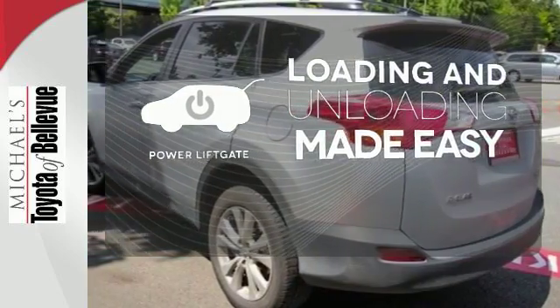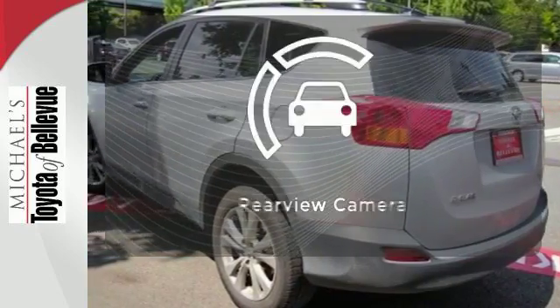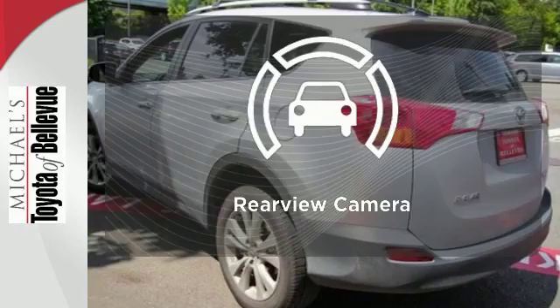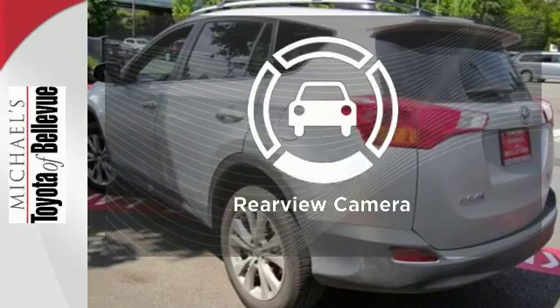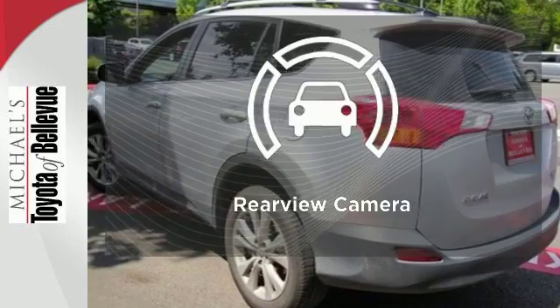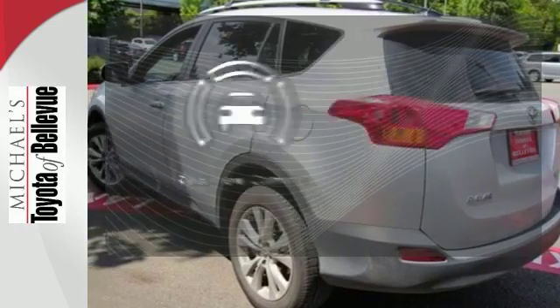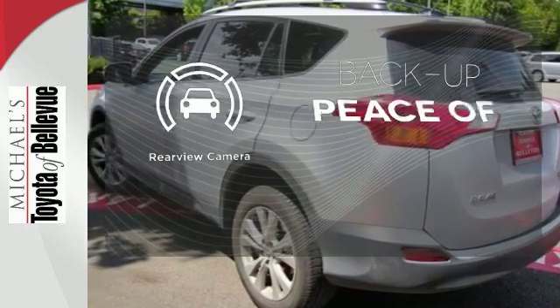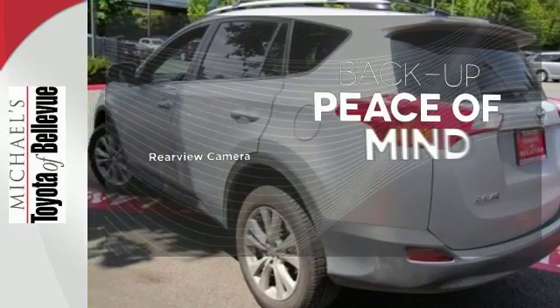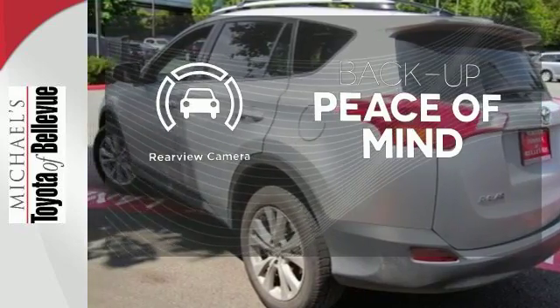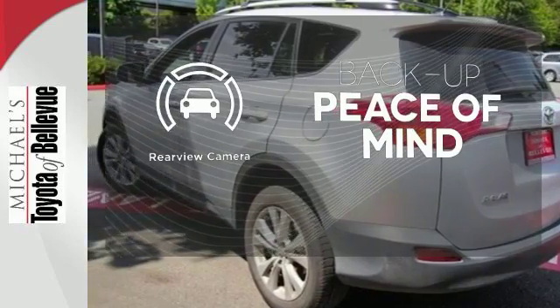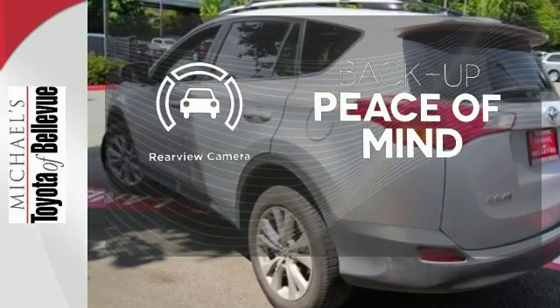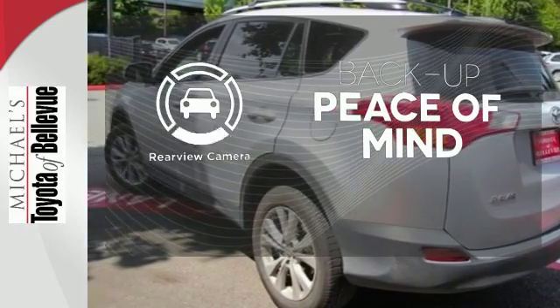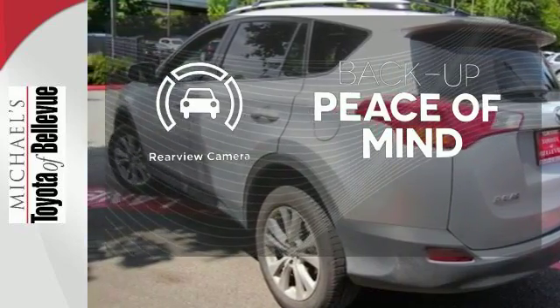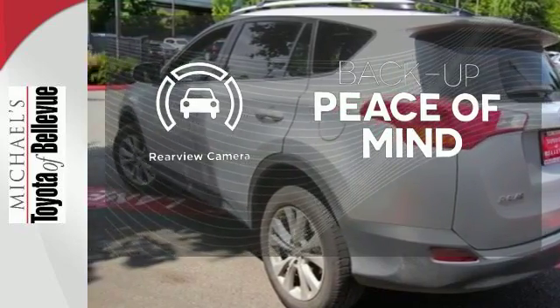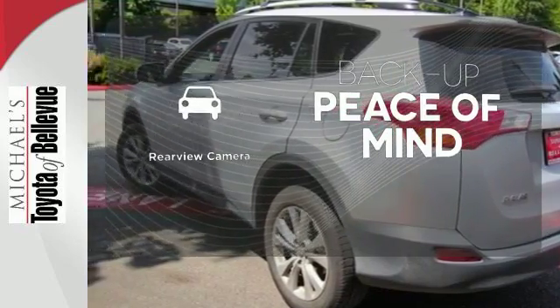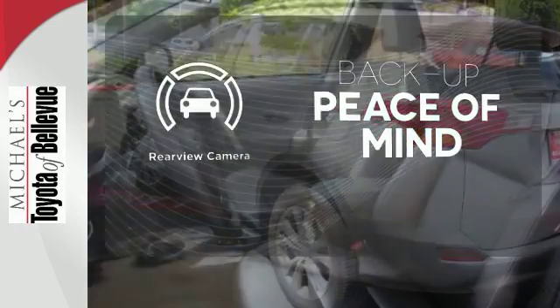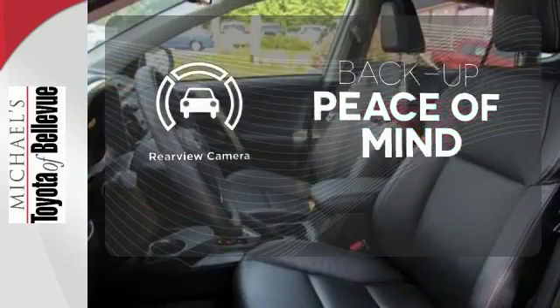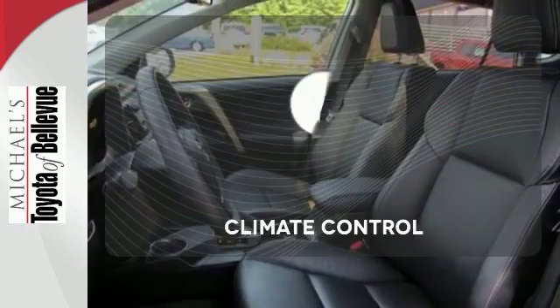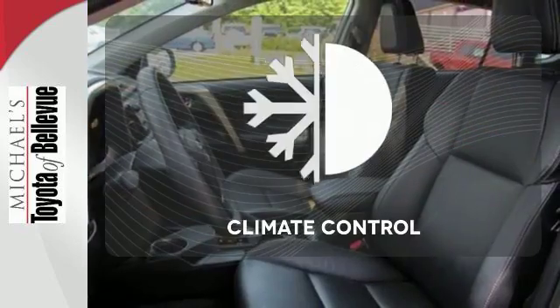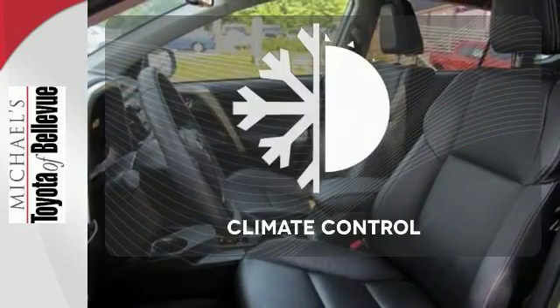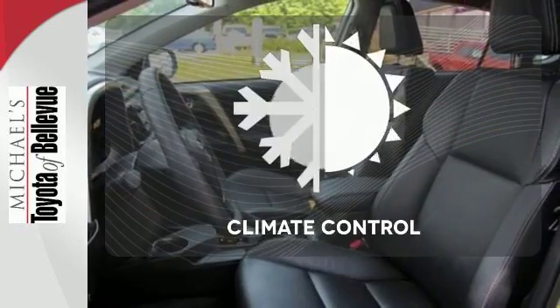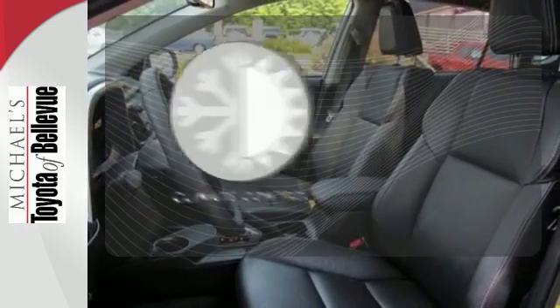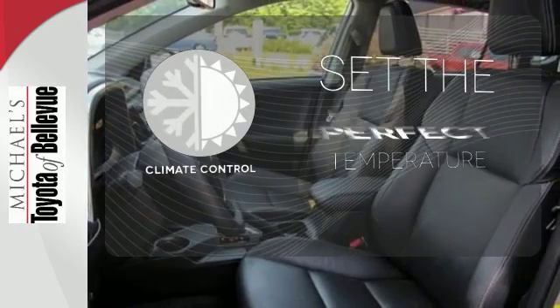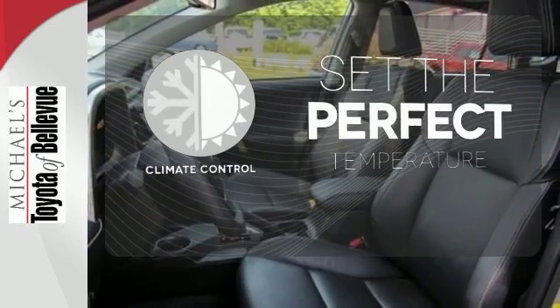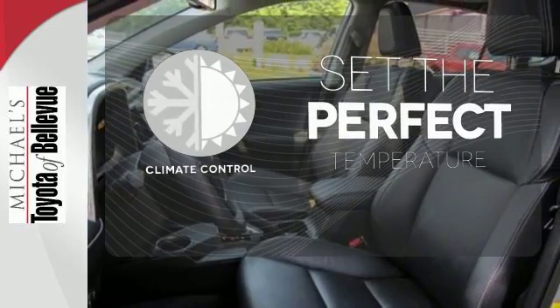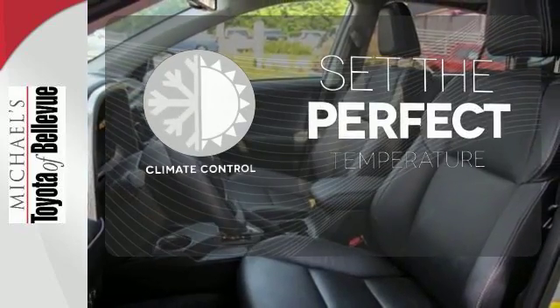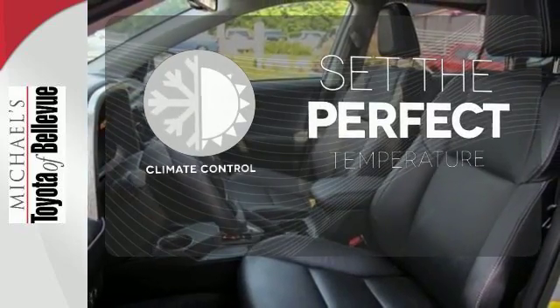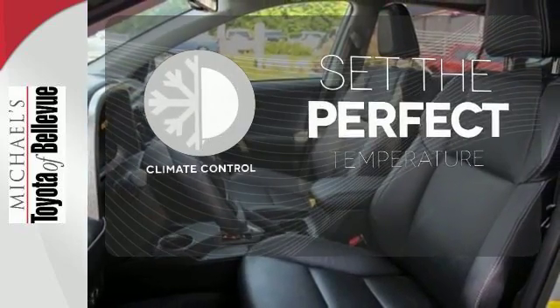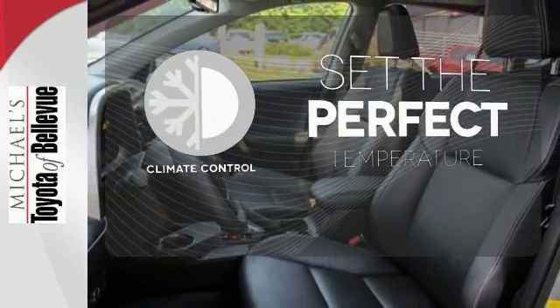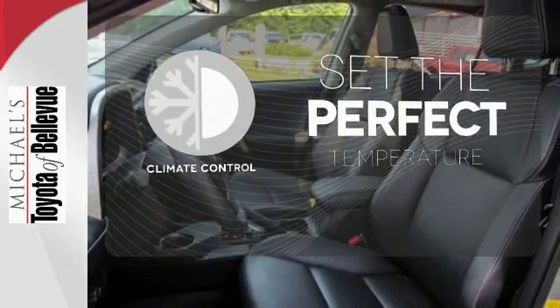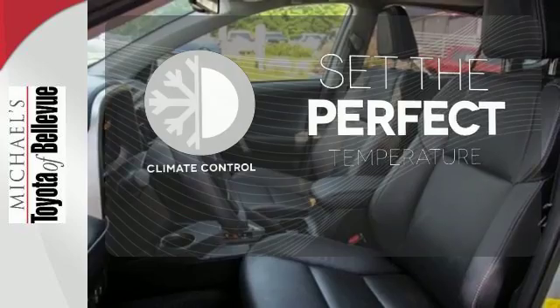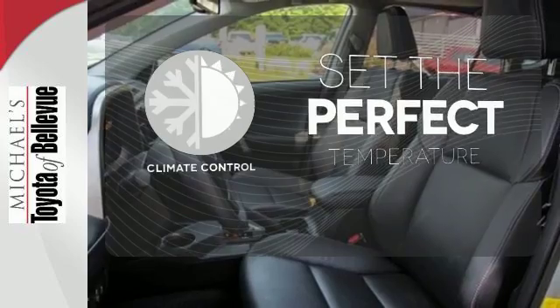Hindsight is 20-20 with the backup camera. The climate control lets you set the temperature exactly where you want it.